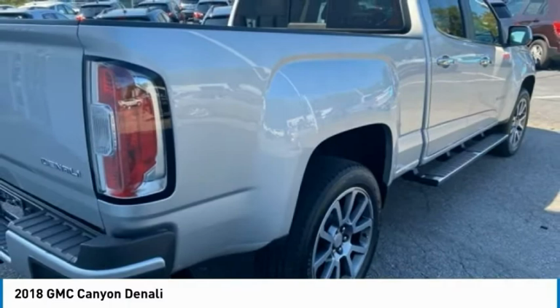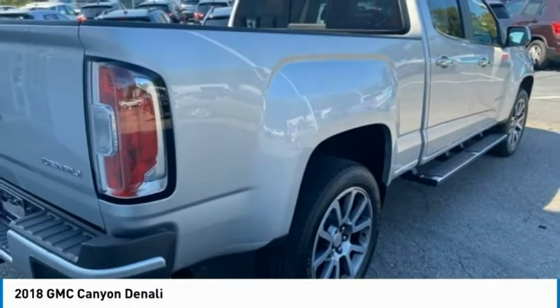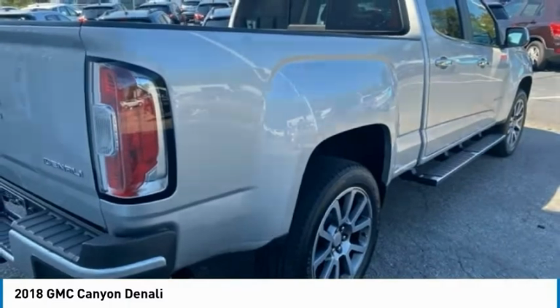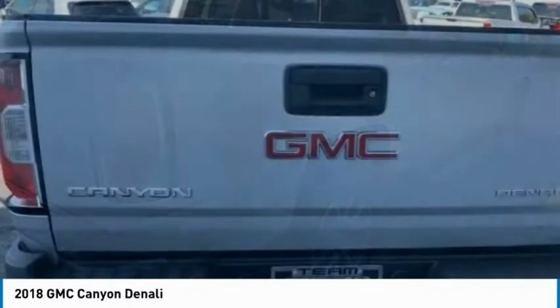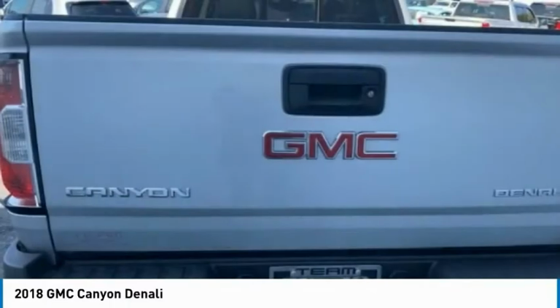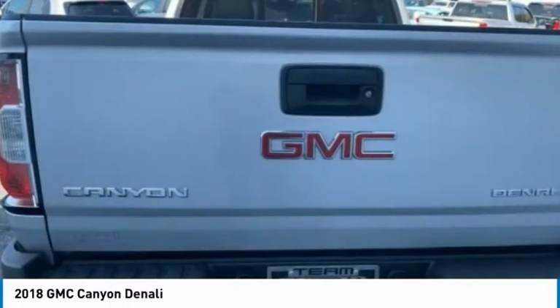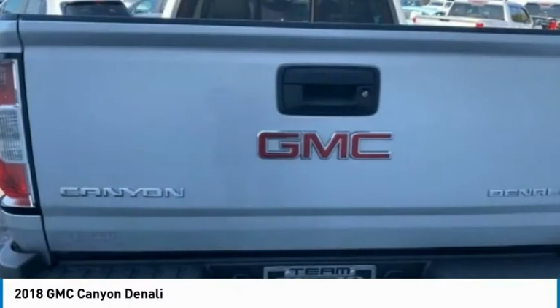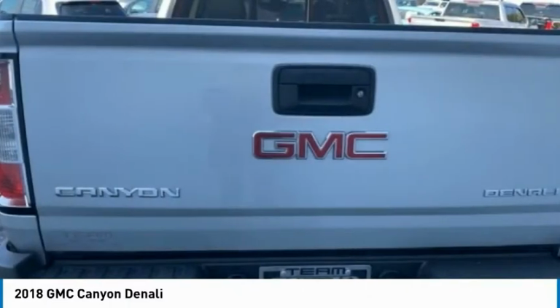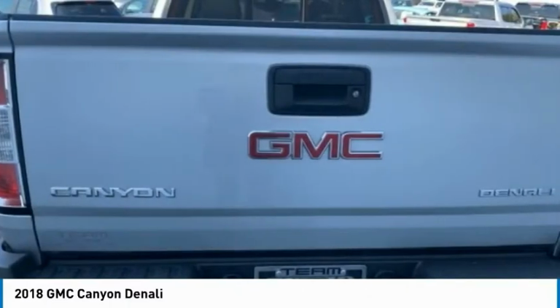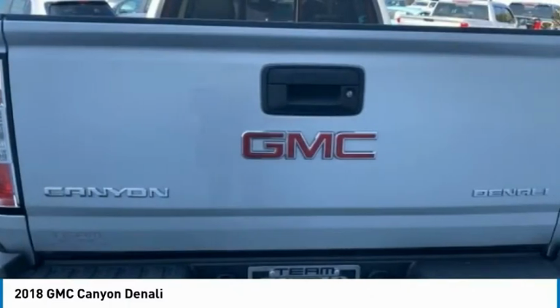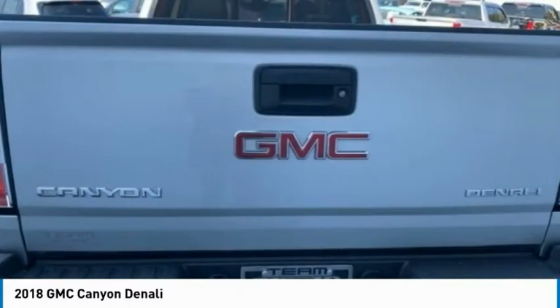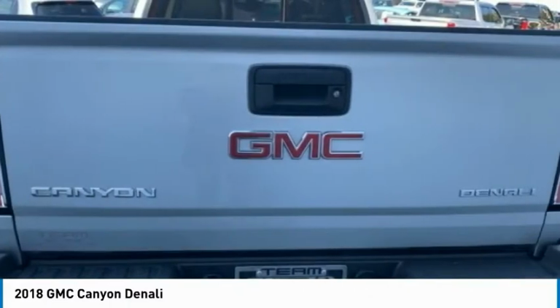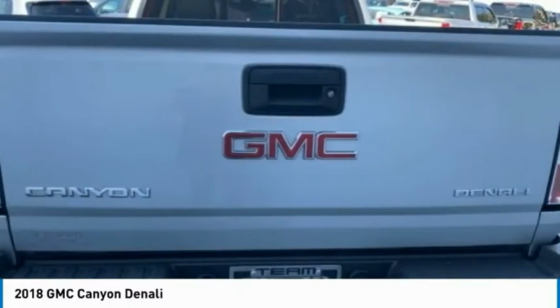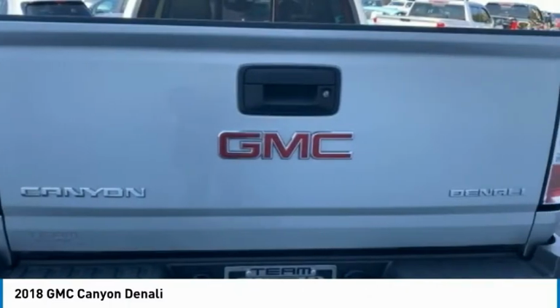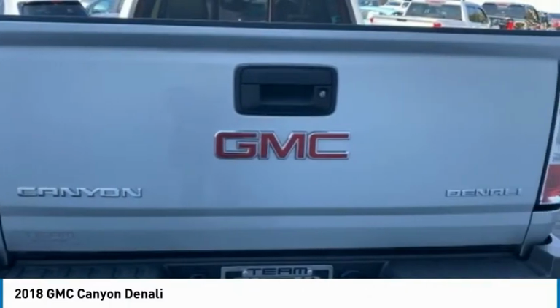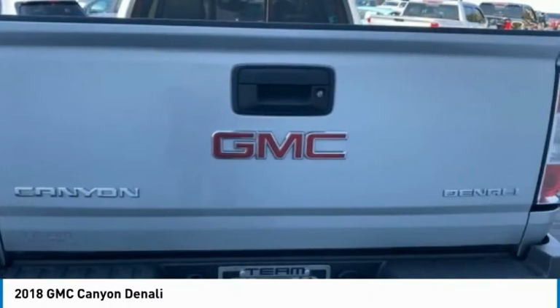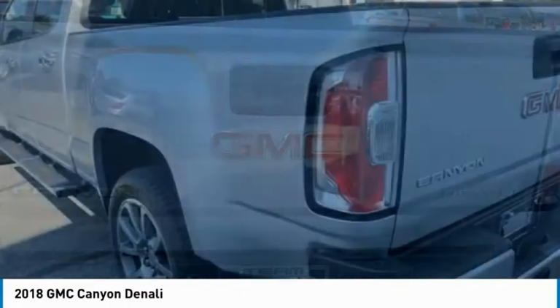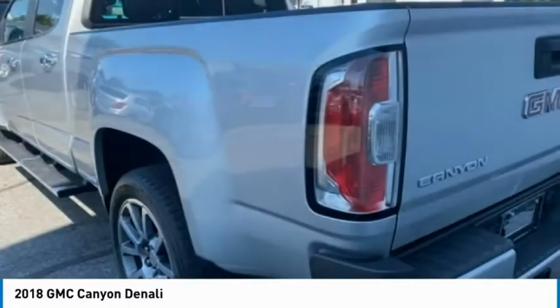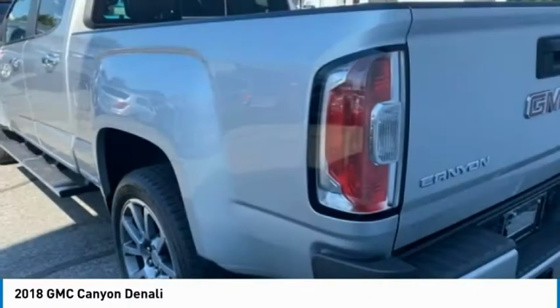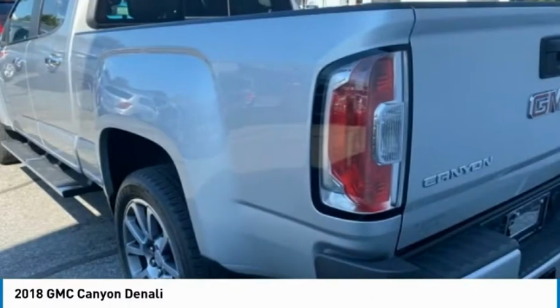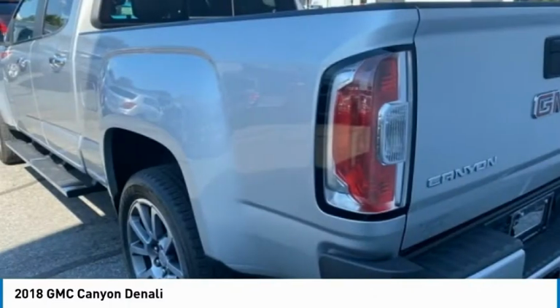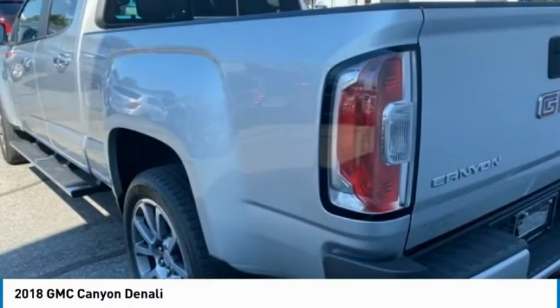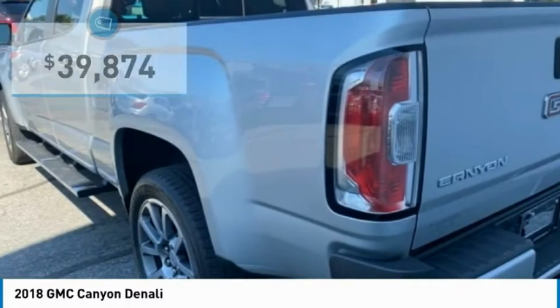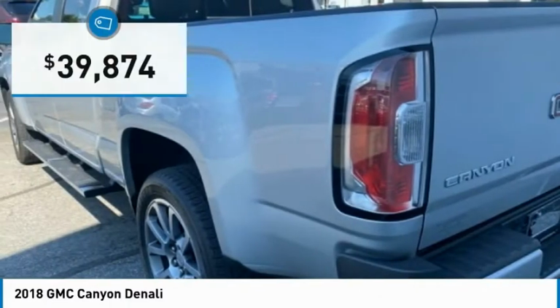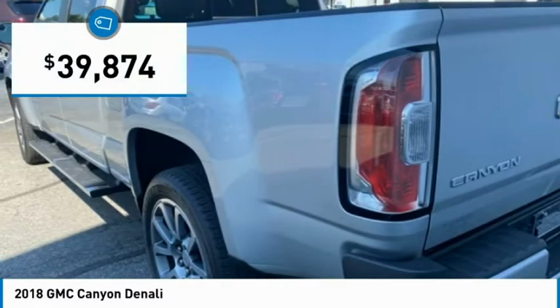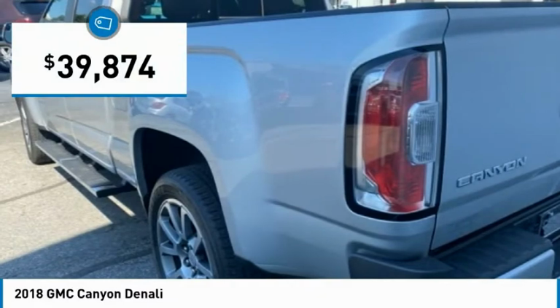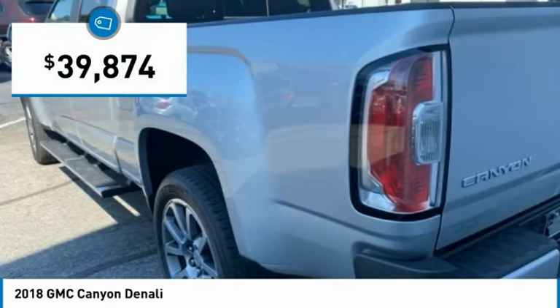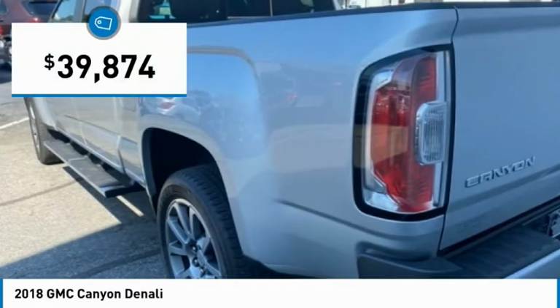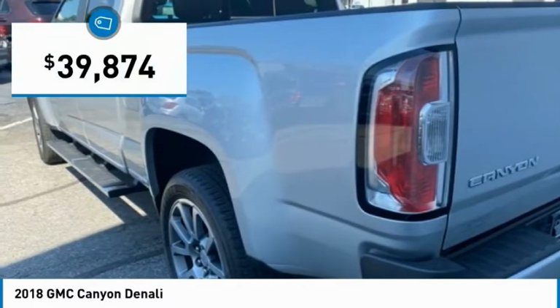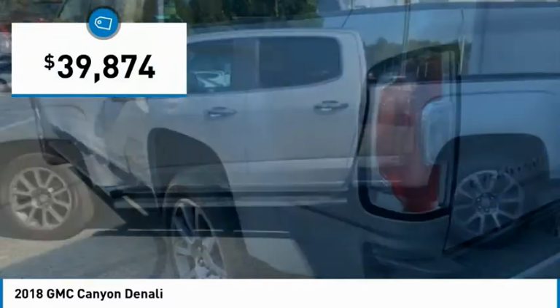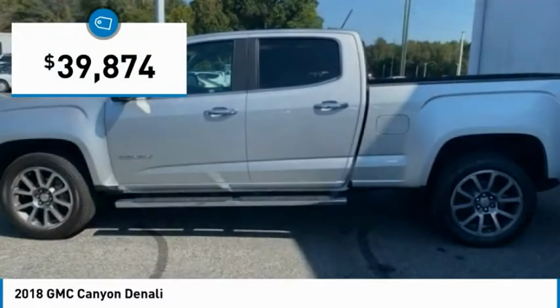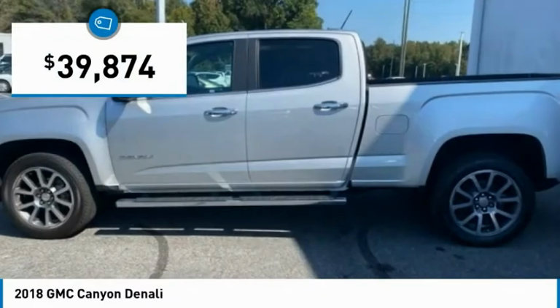Engineered to handle the curves, supply superb traction, and provide seating for five — and is priced below $40,000.